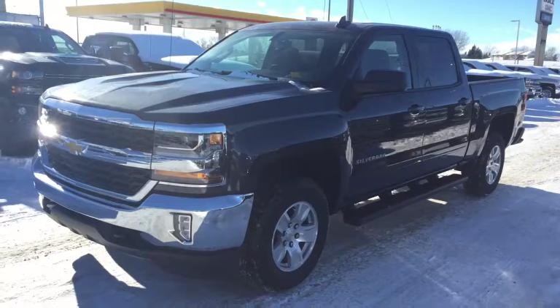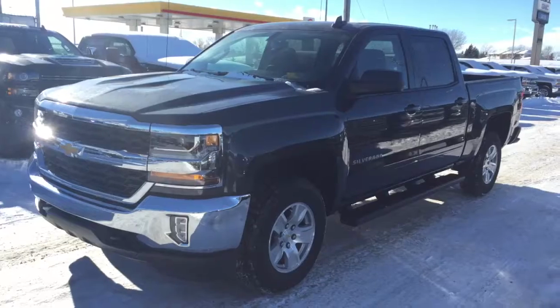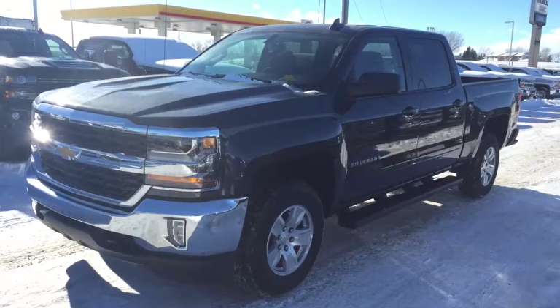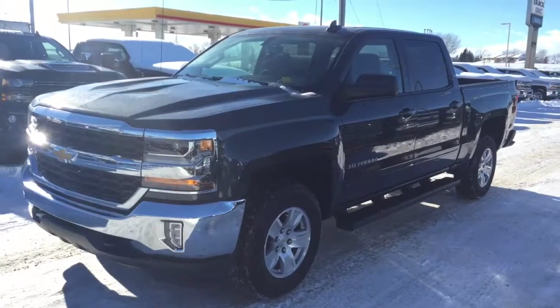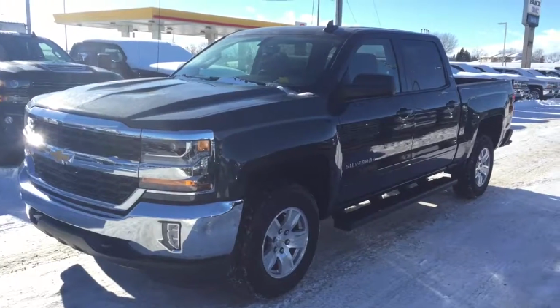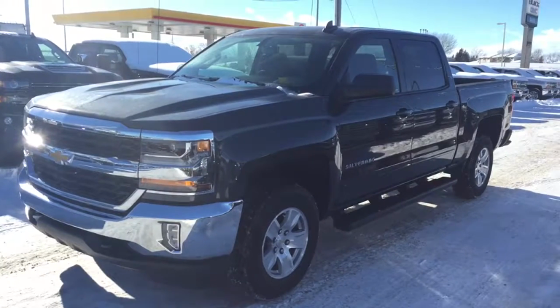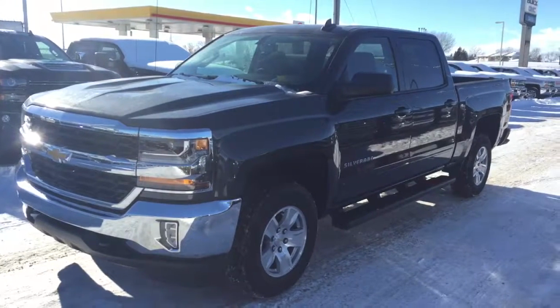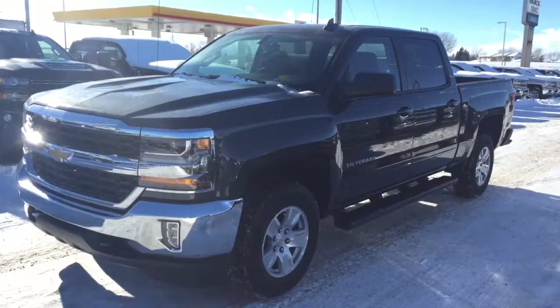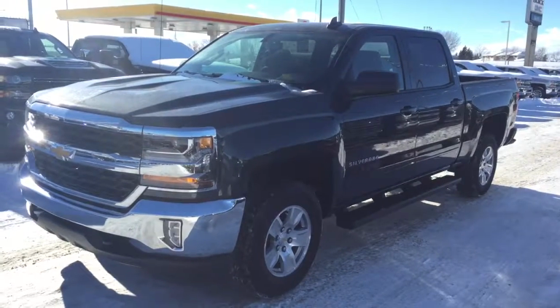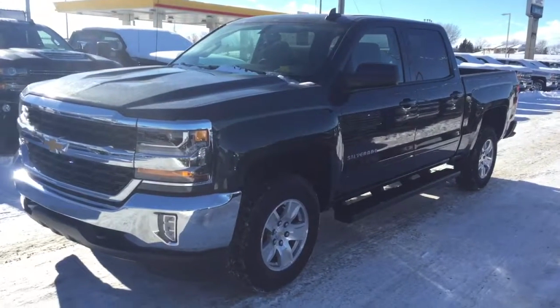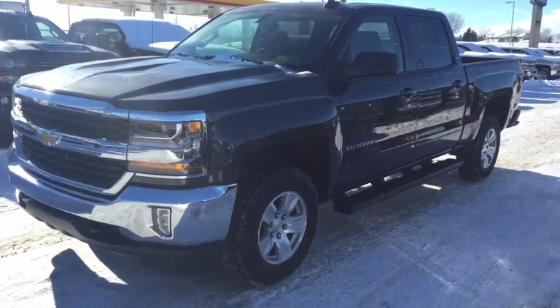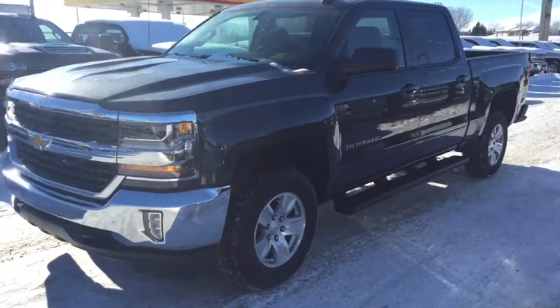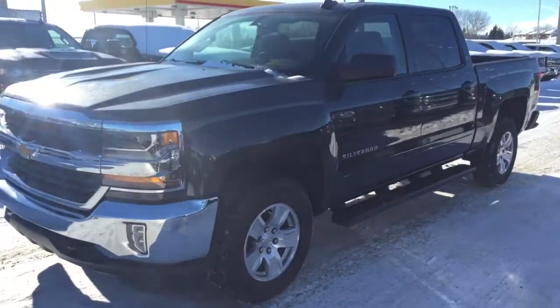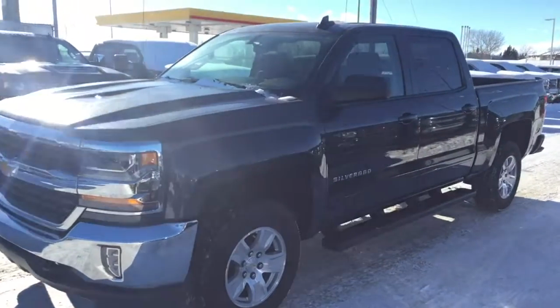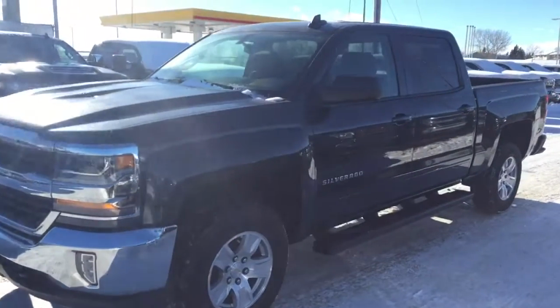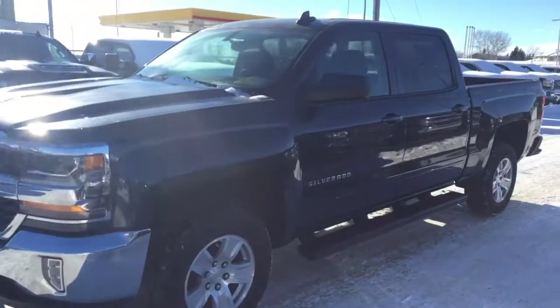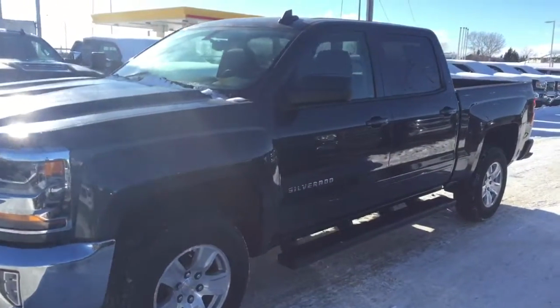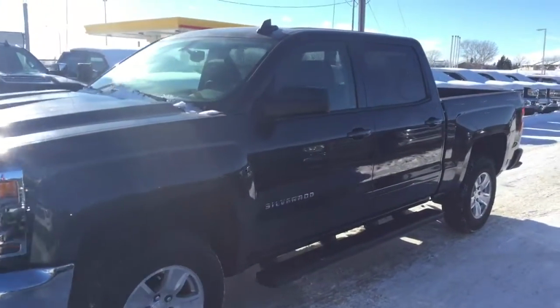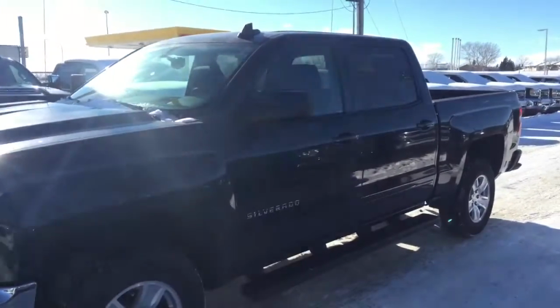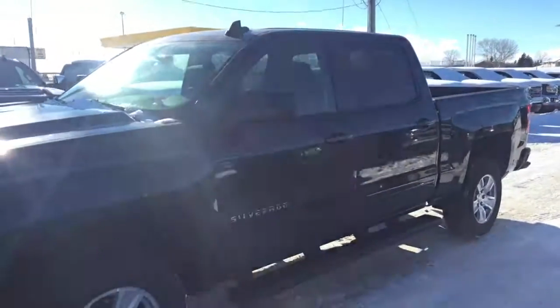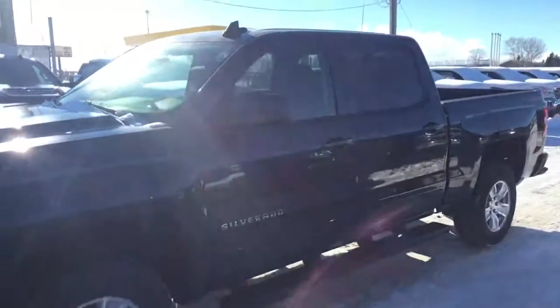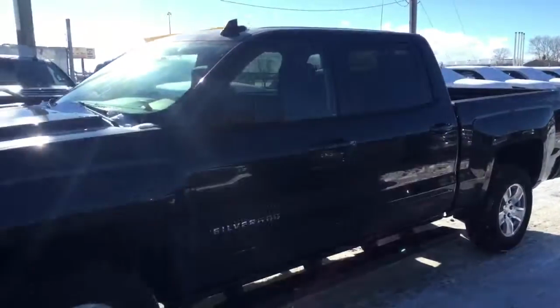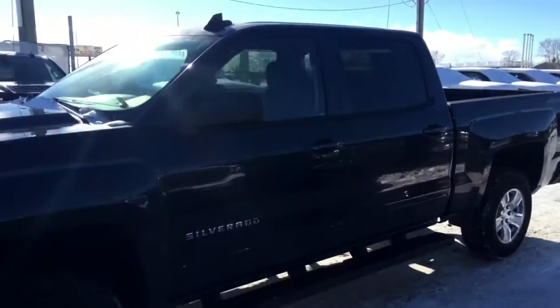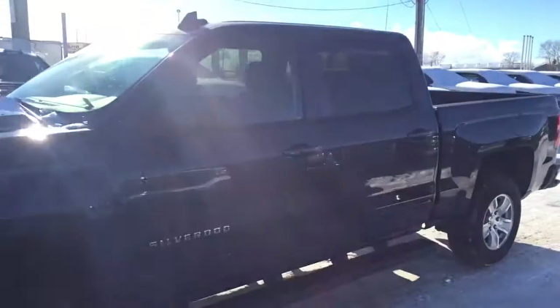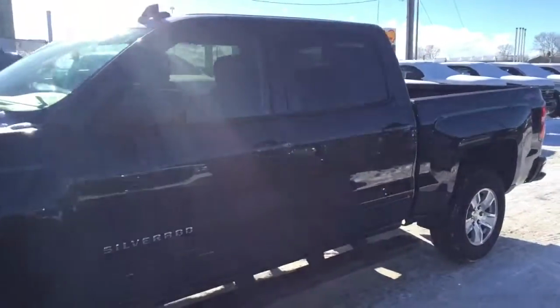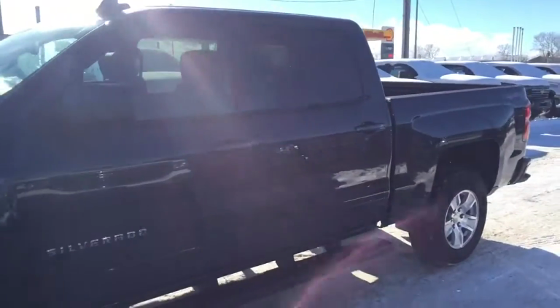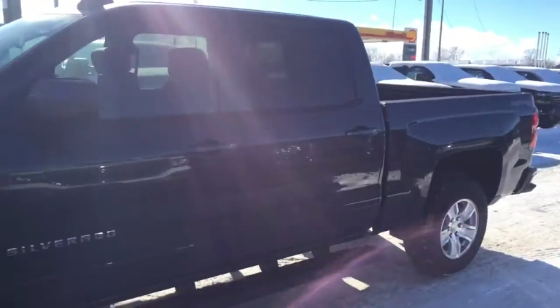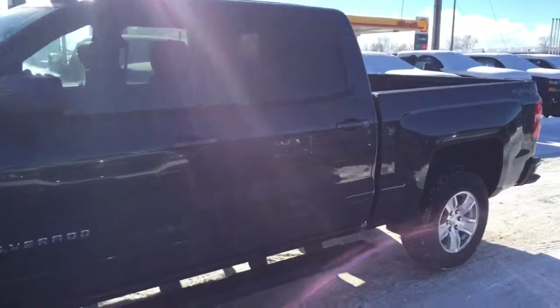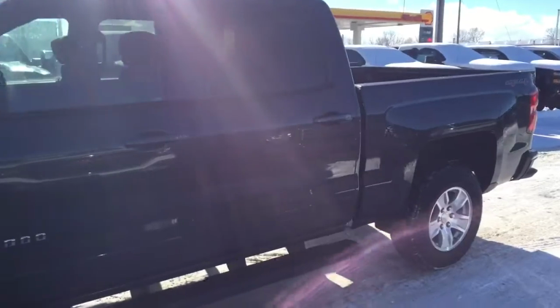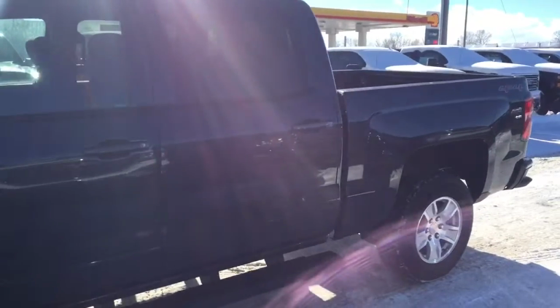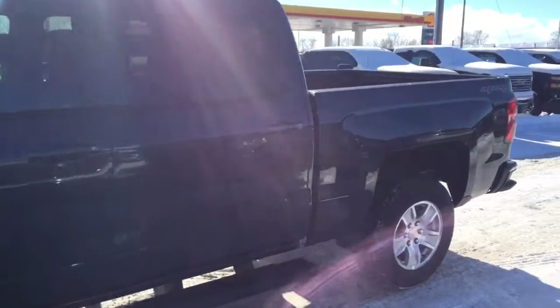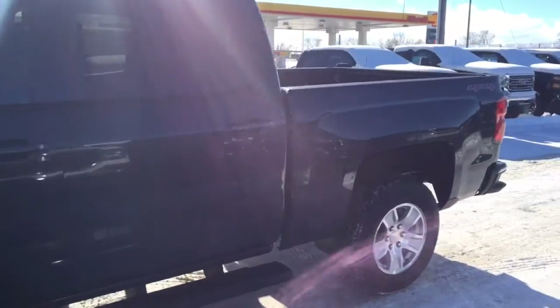Welcome to Davis Chevrolet. This is a 2017 Chevrolet Silverado in the color gray.